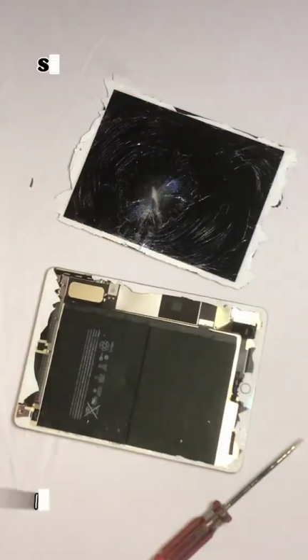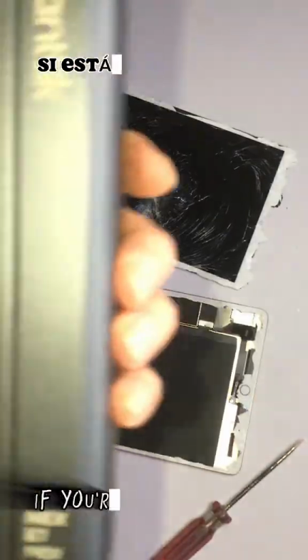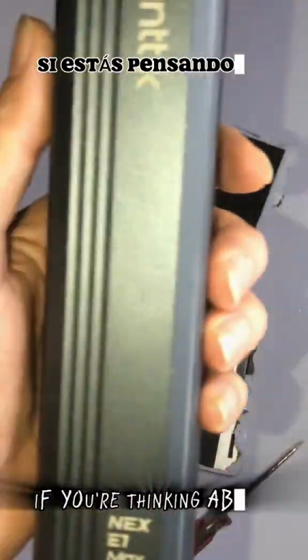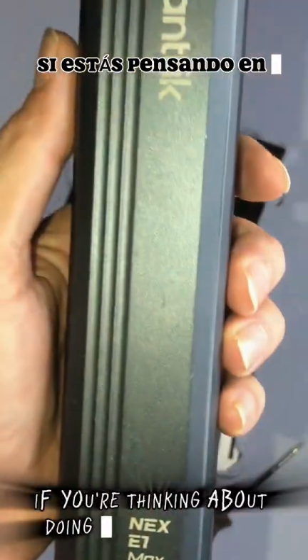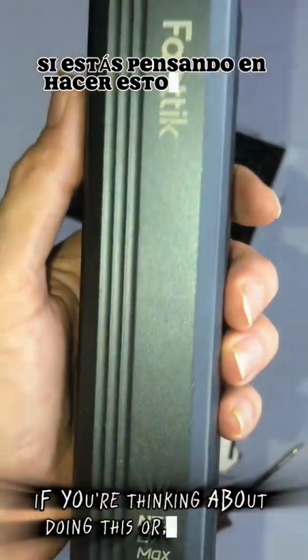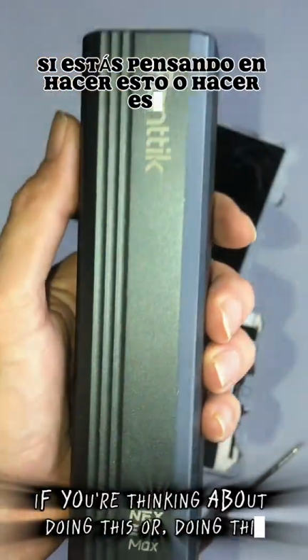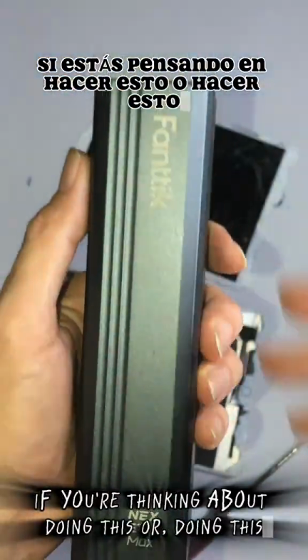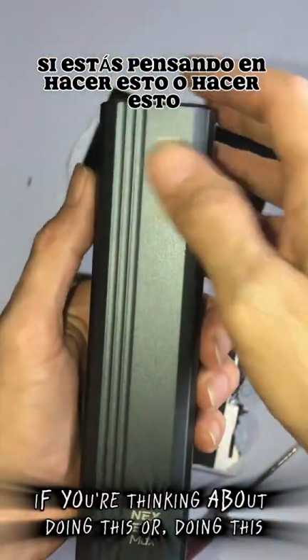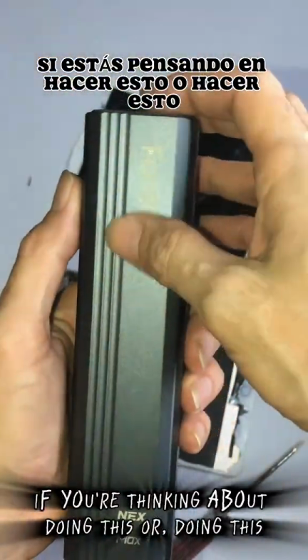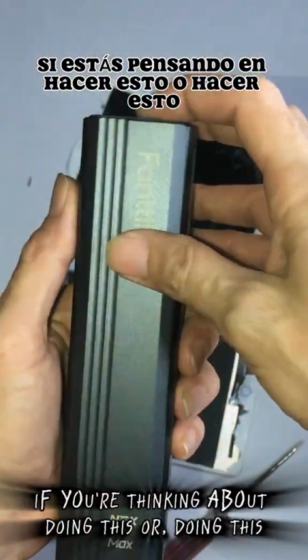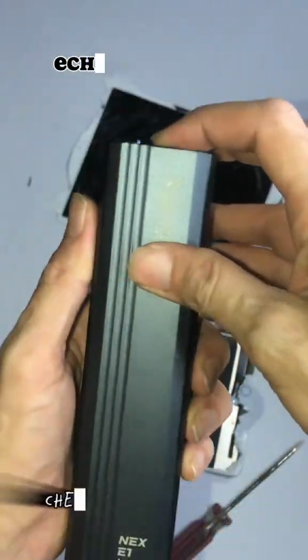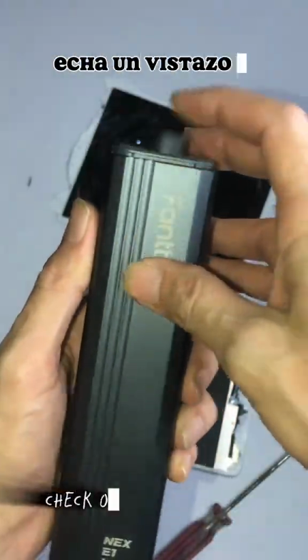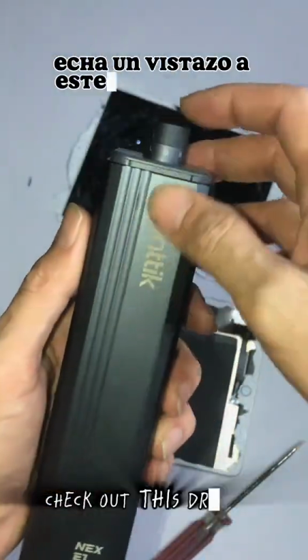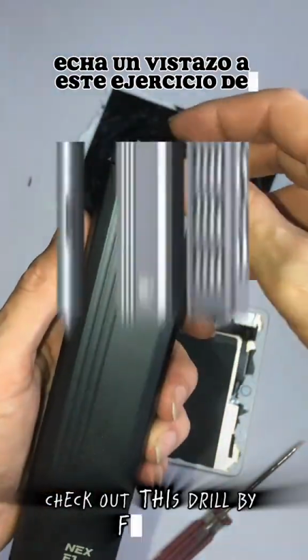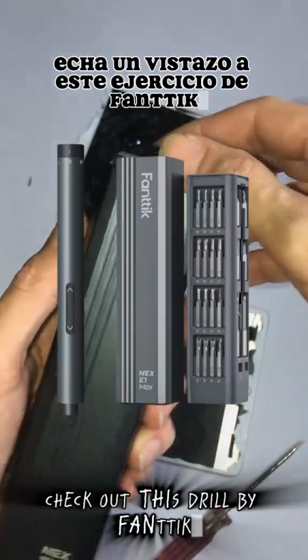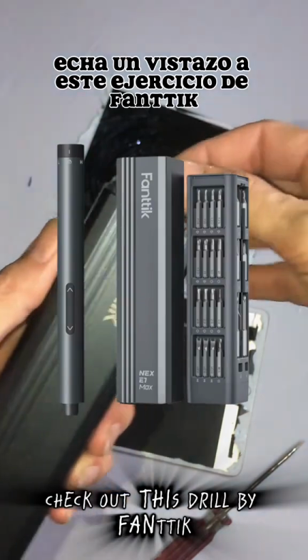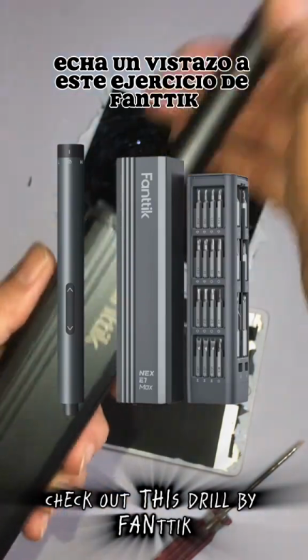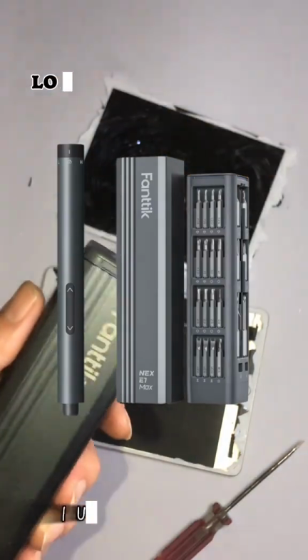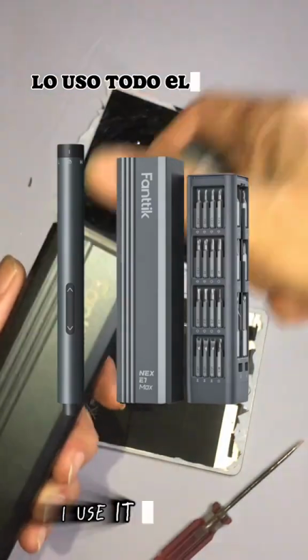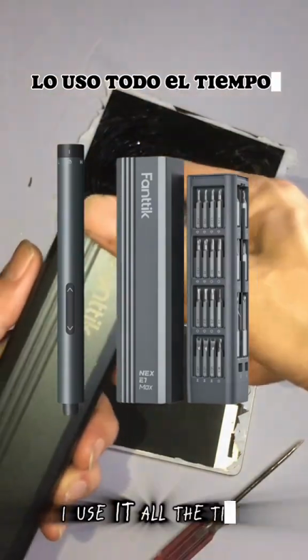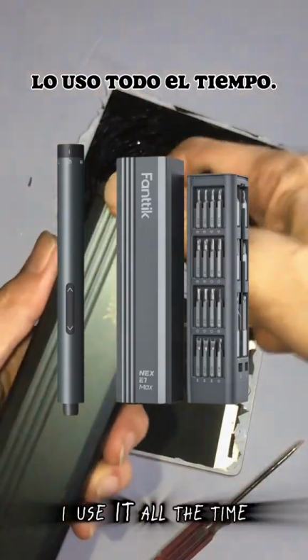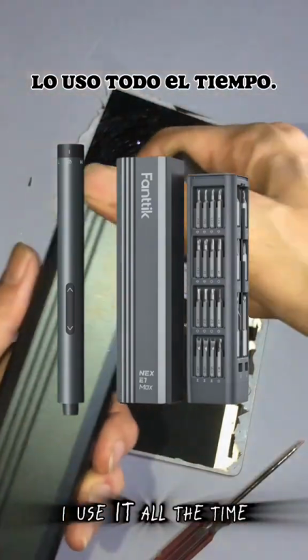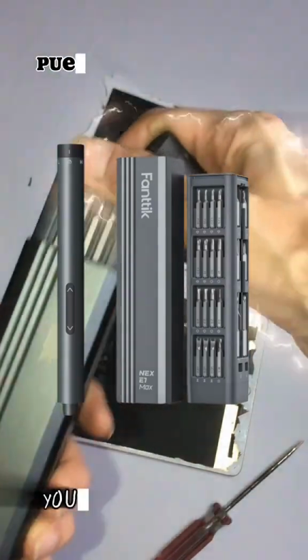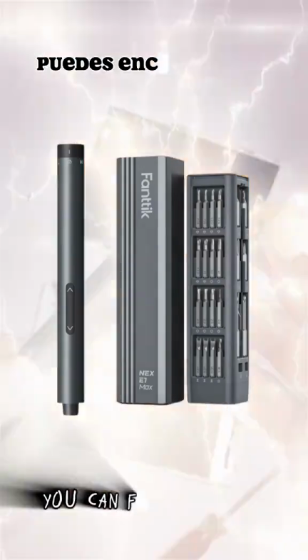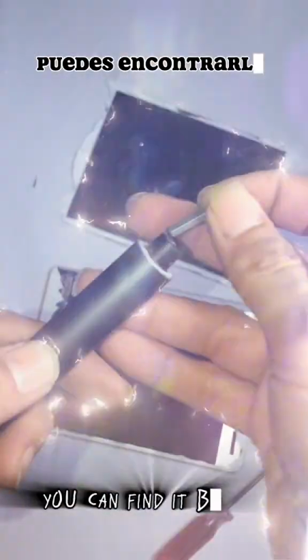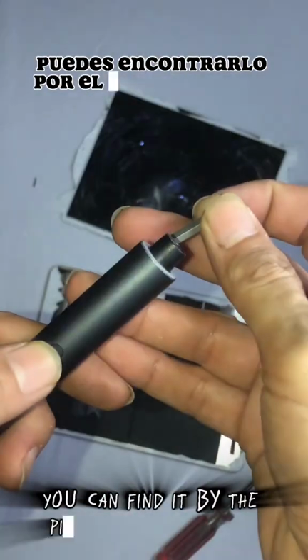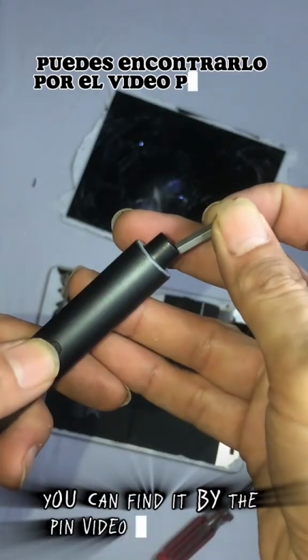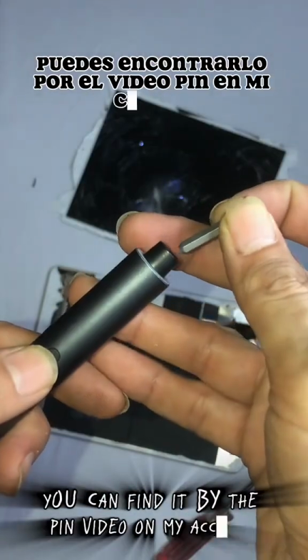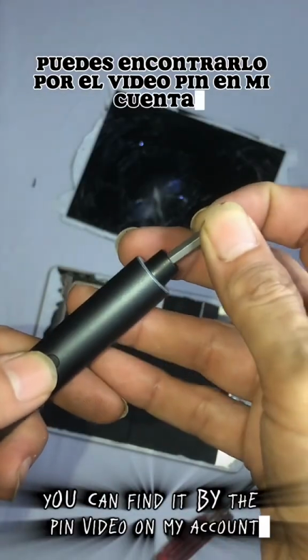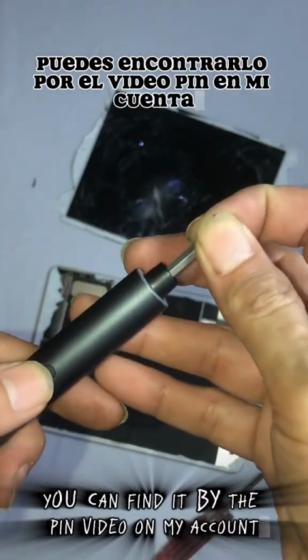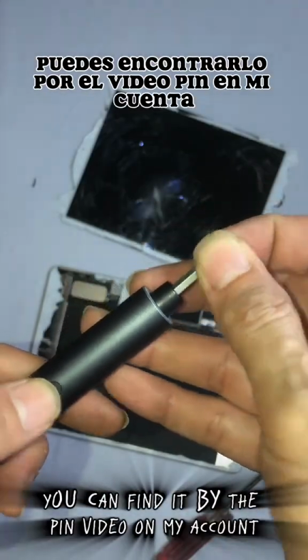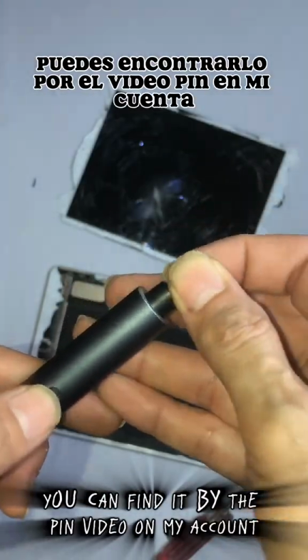If you're thinking about doing this or doing this, check out this drill by Fantic — I use it all the time. You can find it by the pen video on my account.